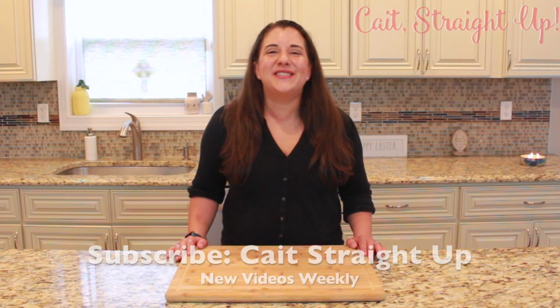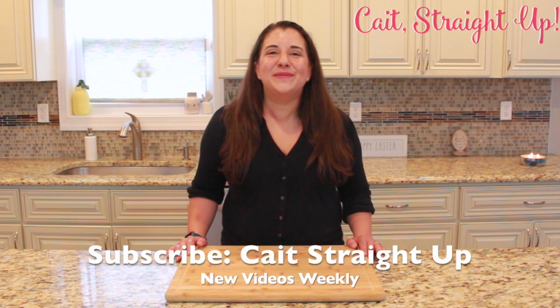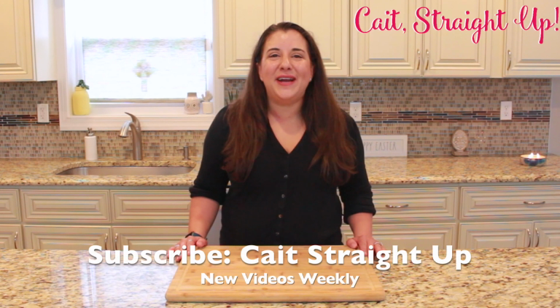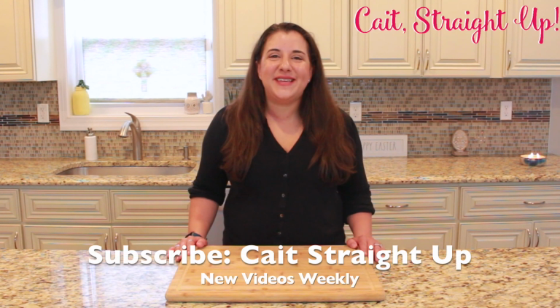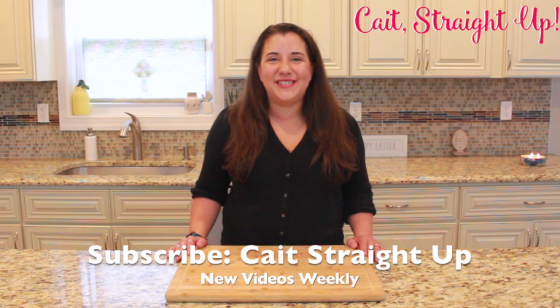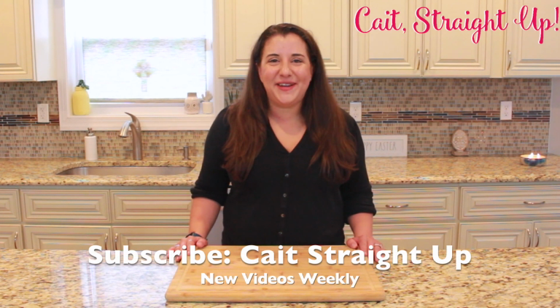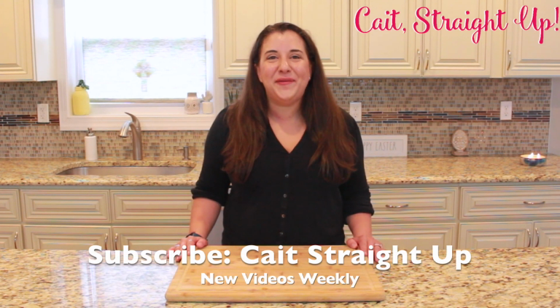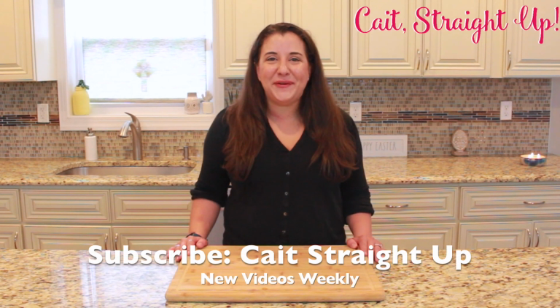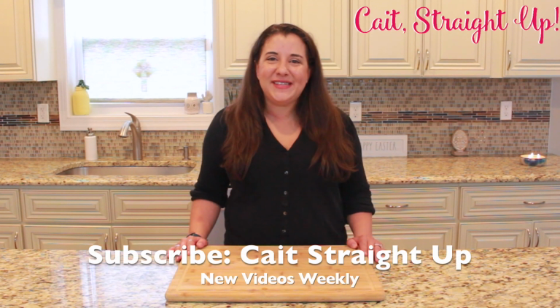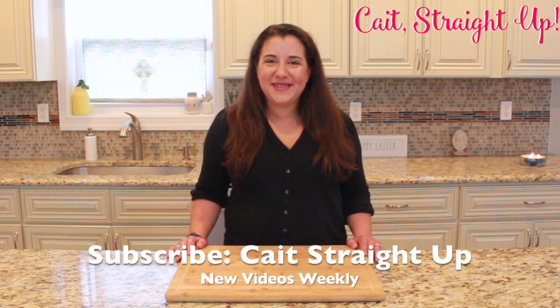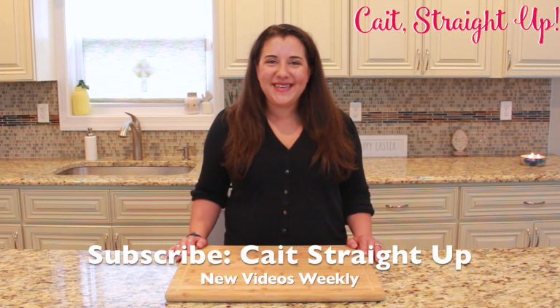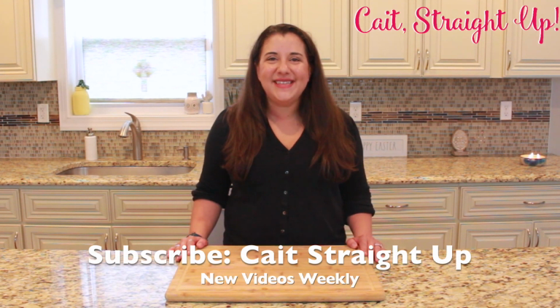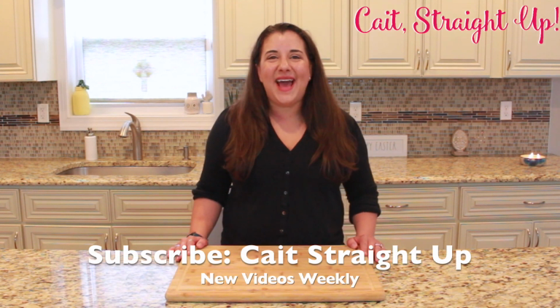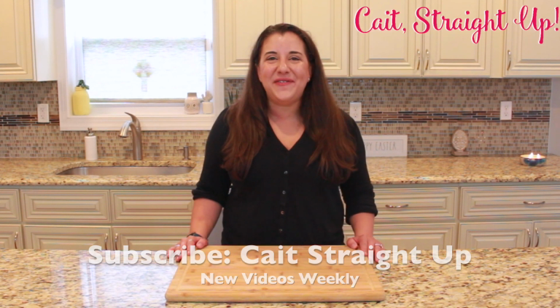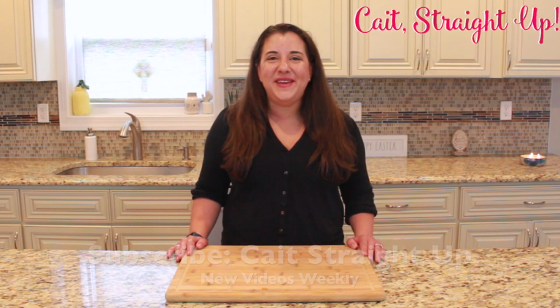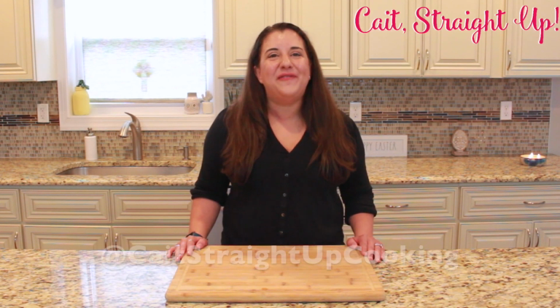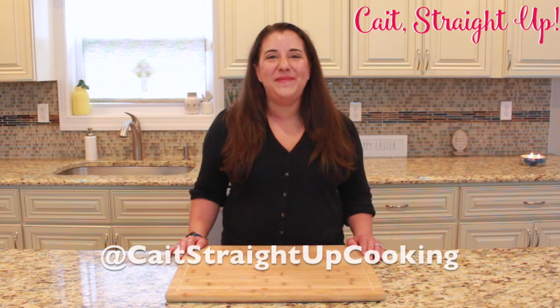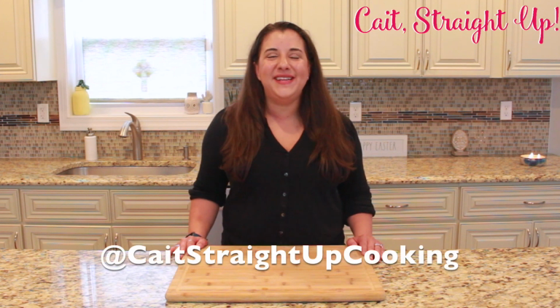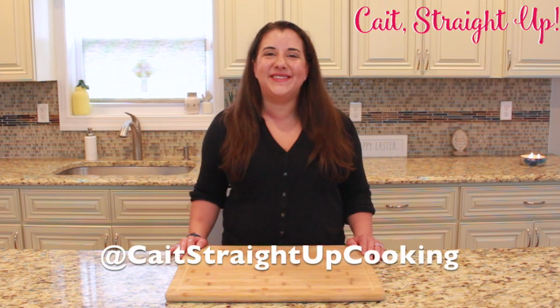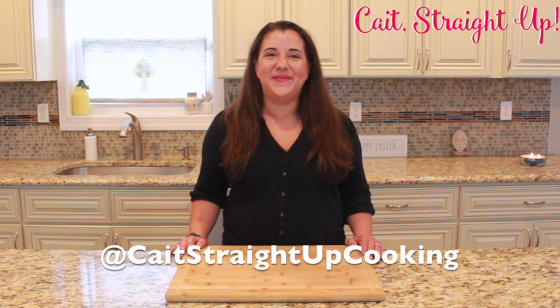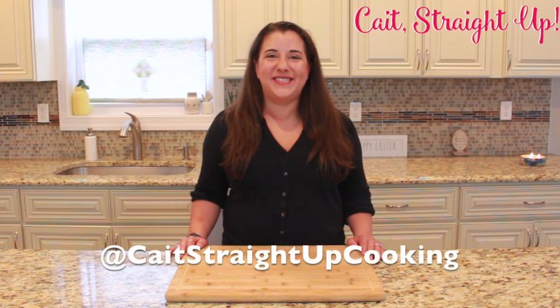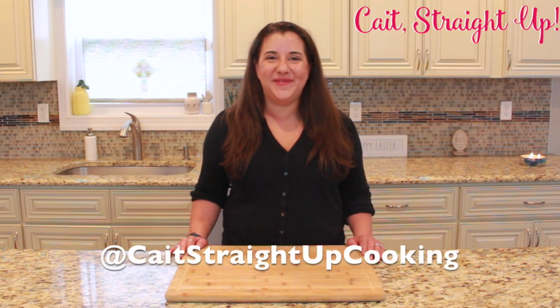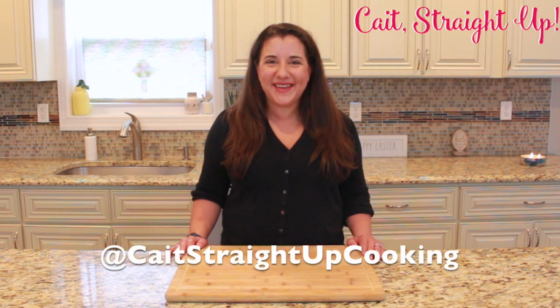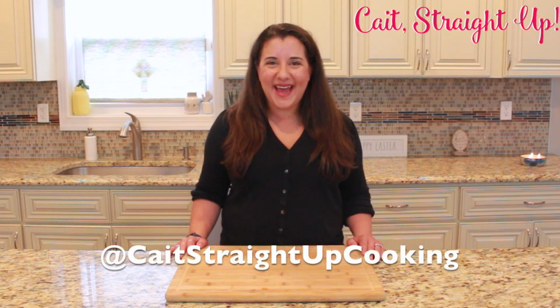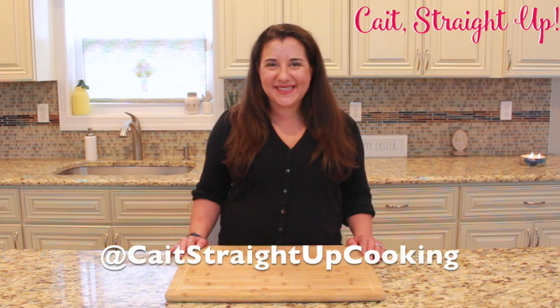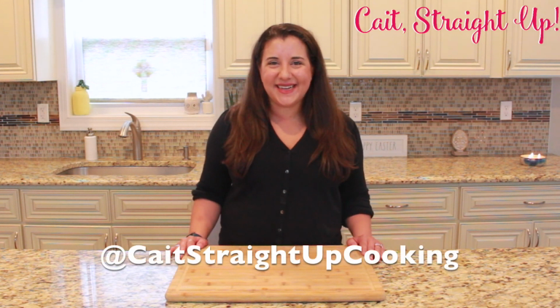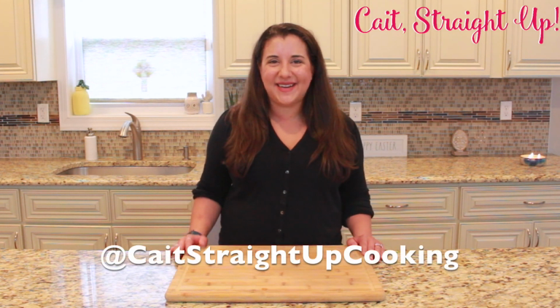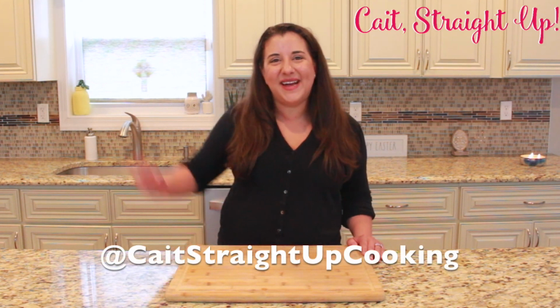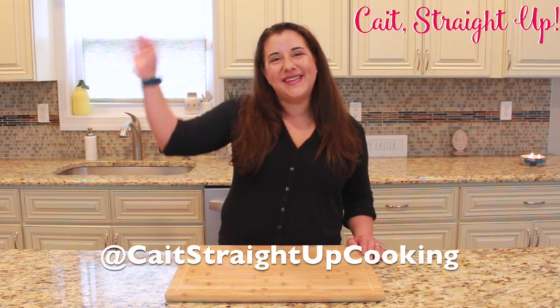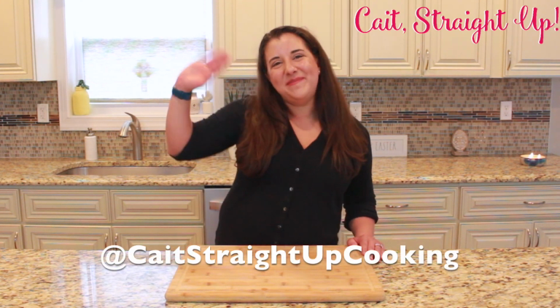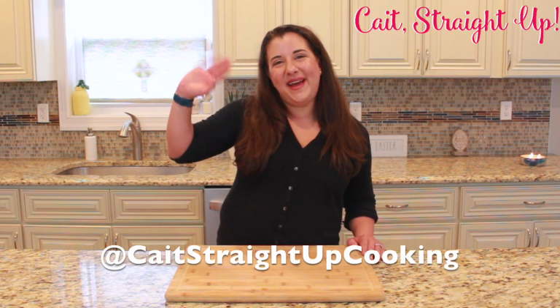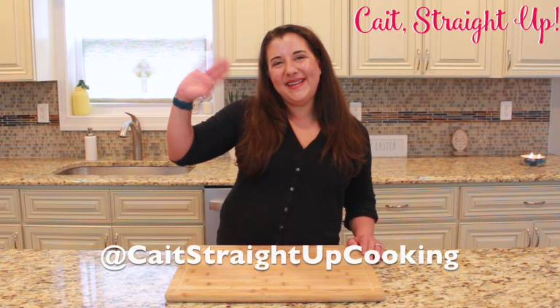Make sure to subscribe to Cape Straight Up for more recipes like this every week. Find me on Instagram, Cape Straight Up Cooking, and I'll see you next time guys. Bye bye!